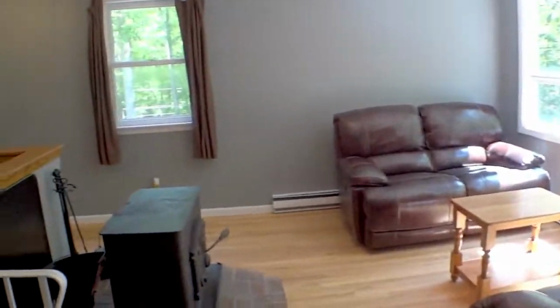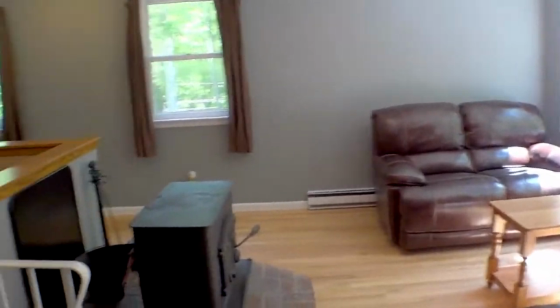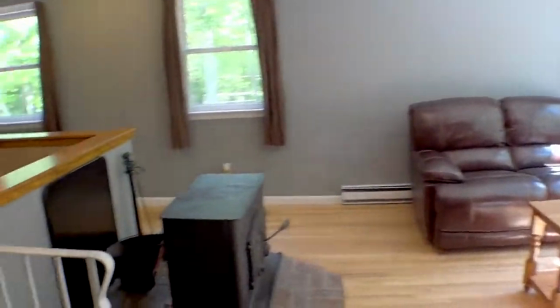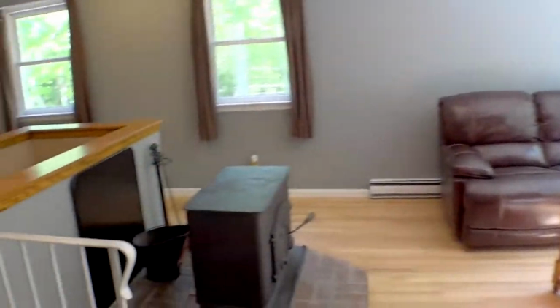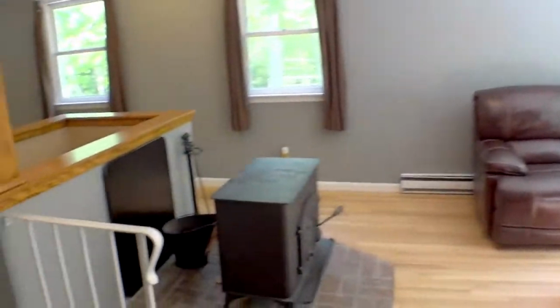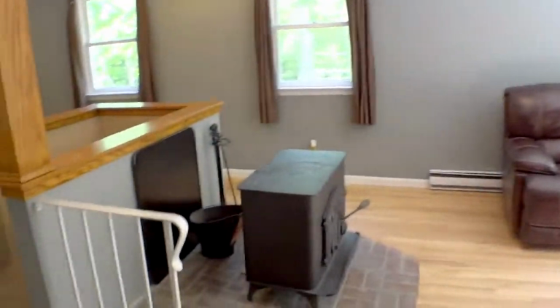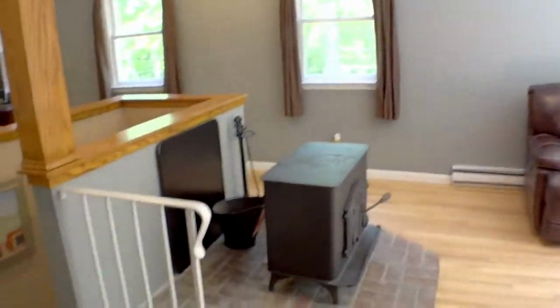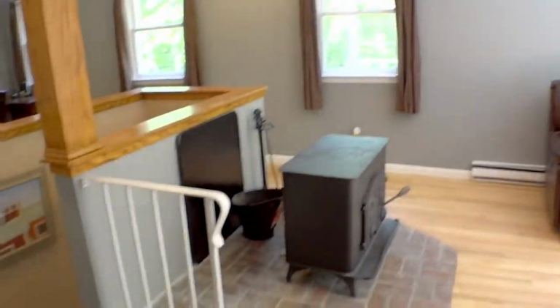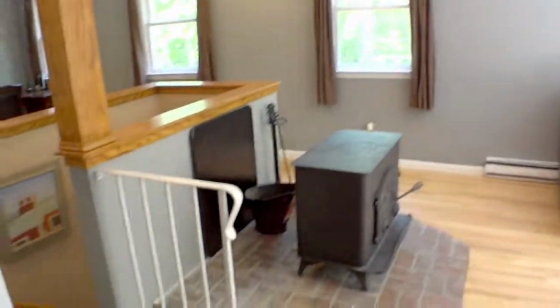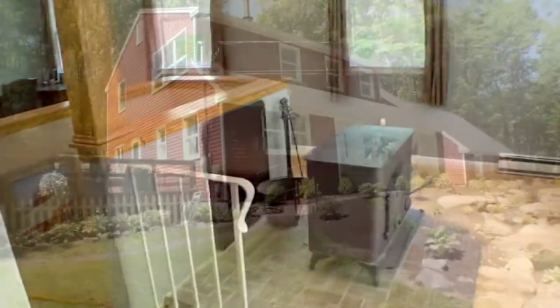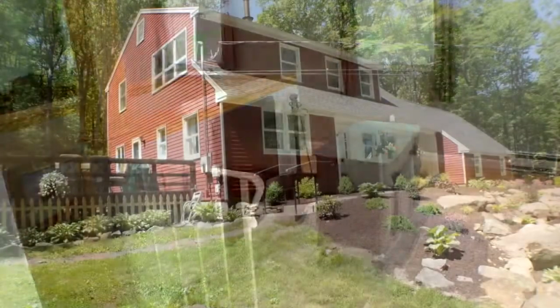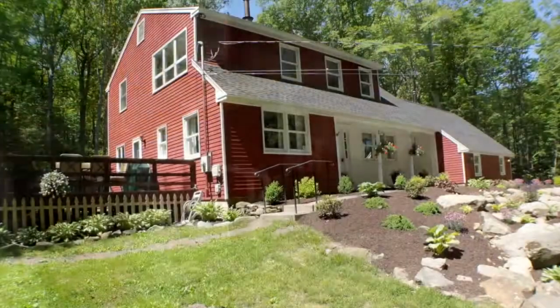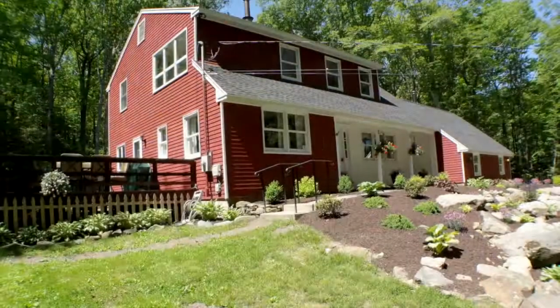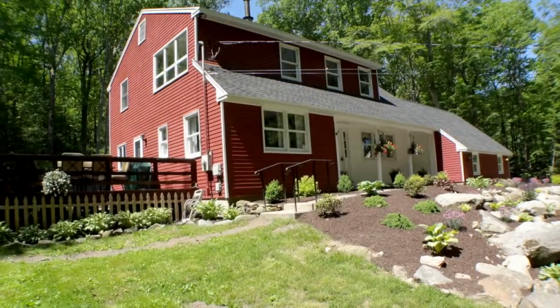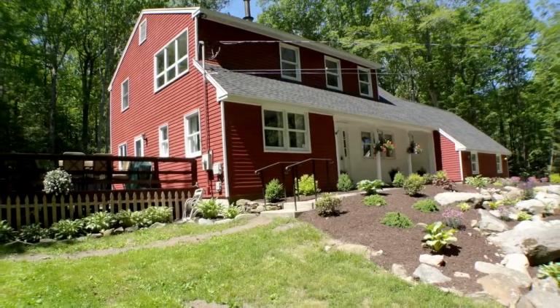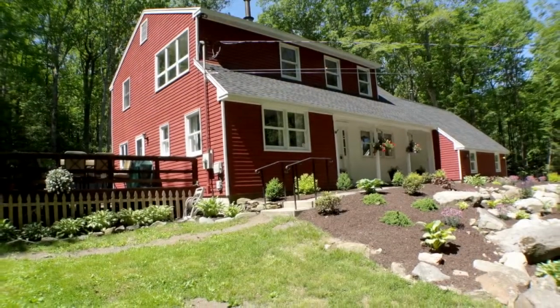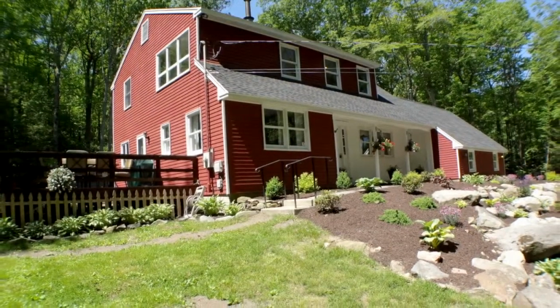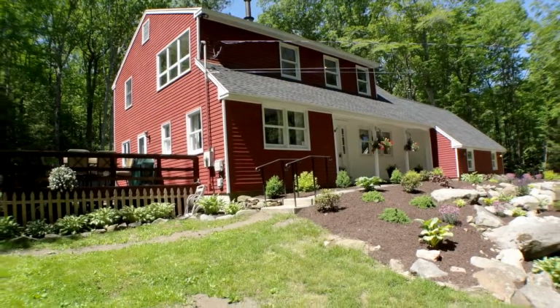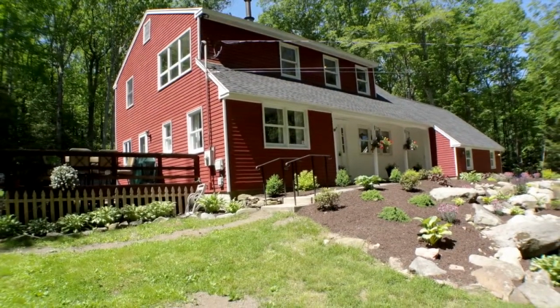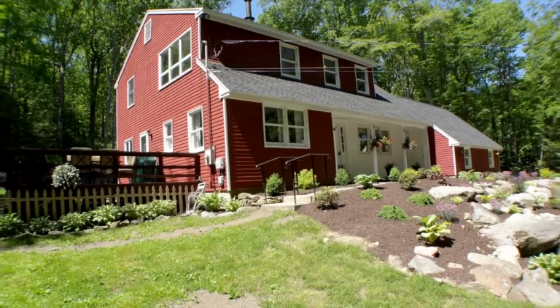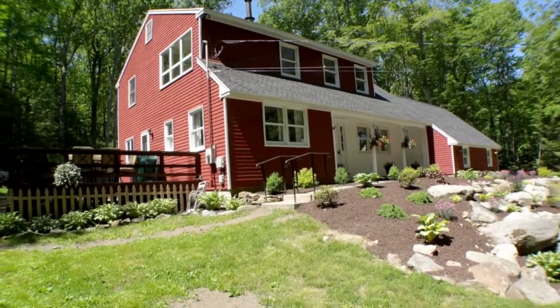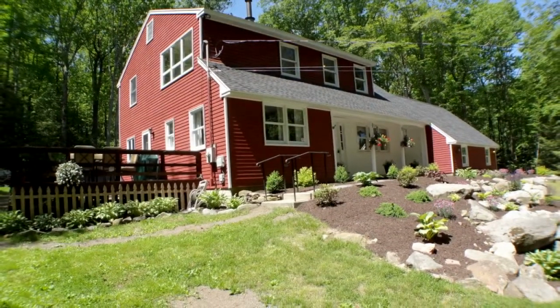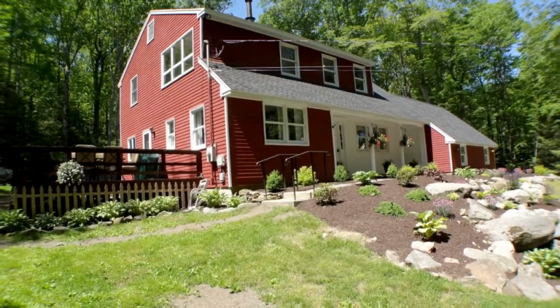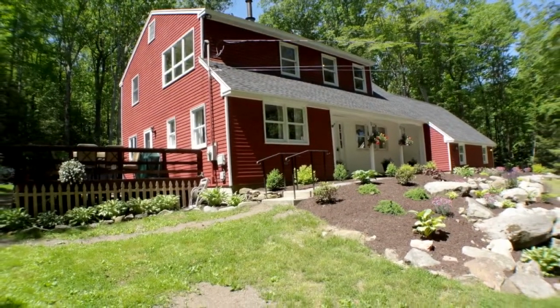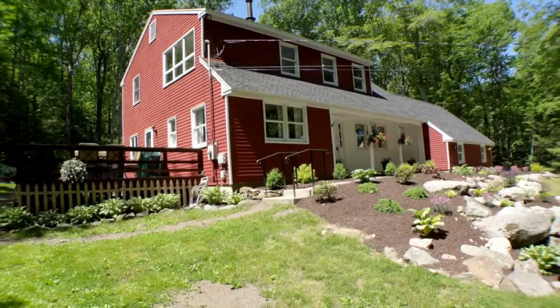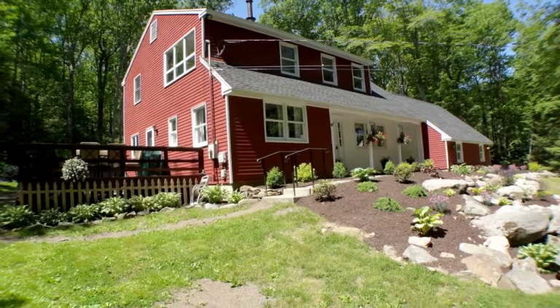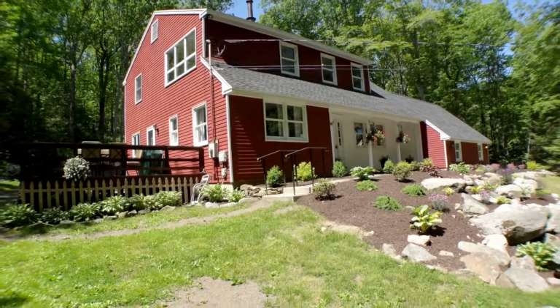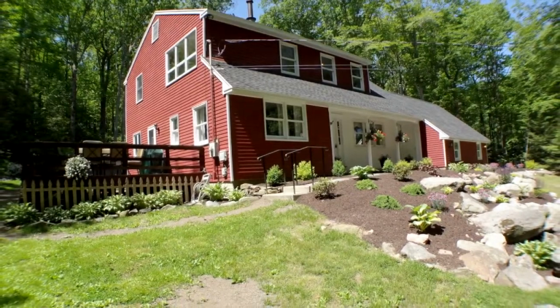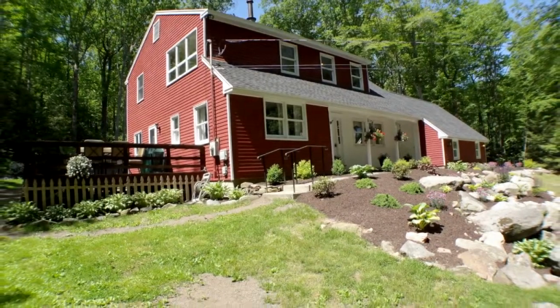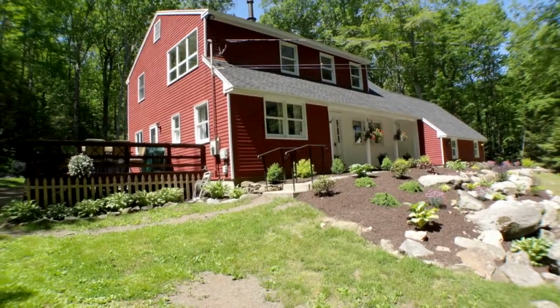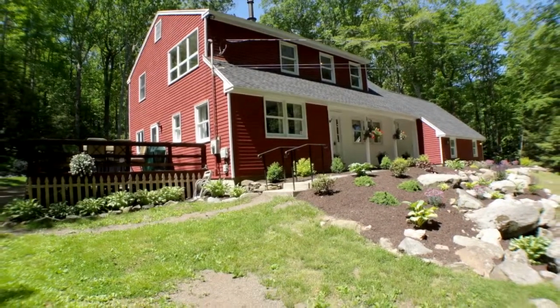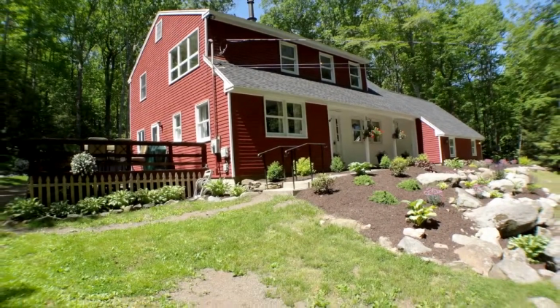Come see all the hard work that was poured into this home today before someone buys it tomorrow.